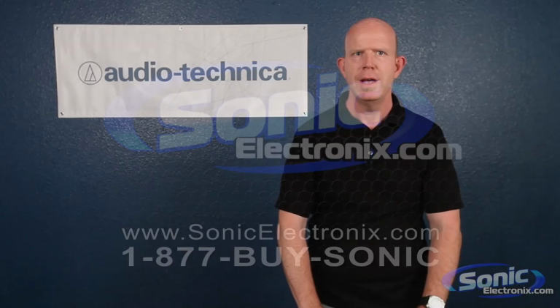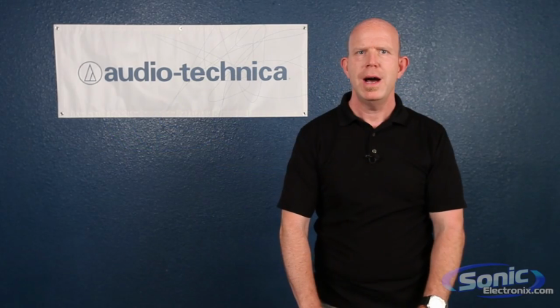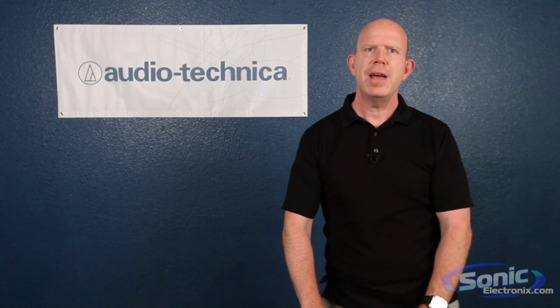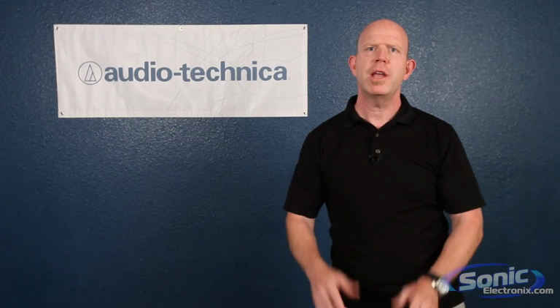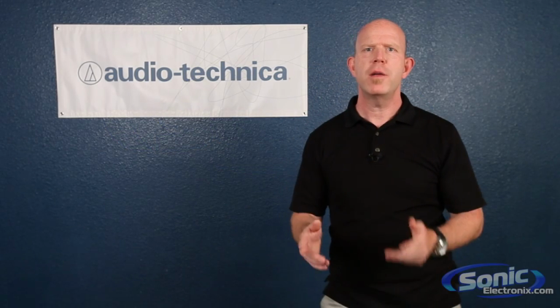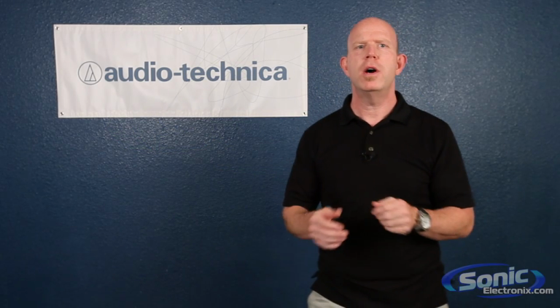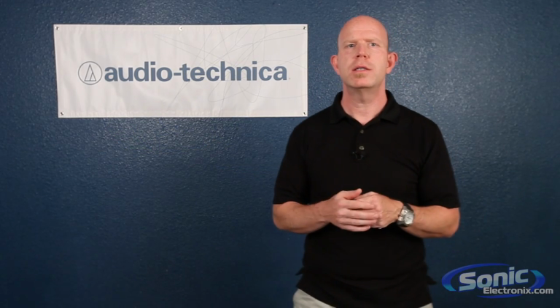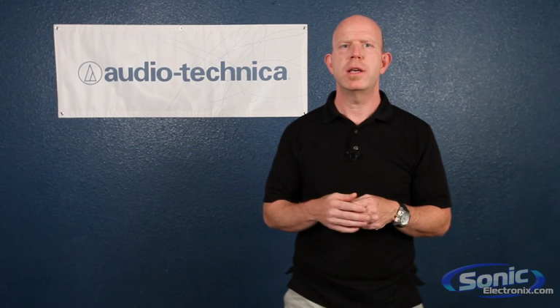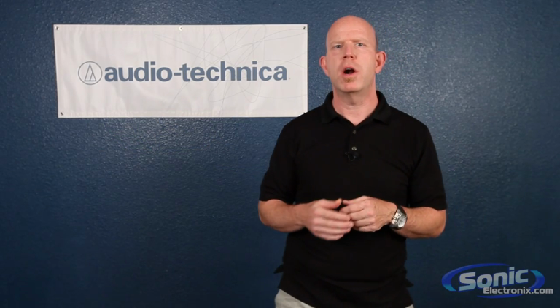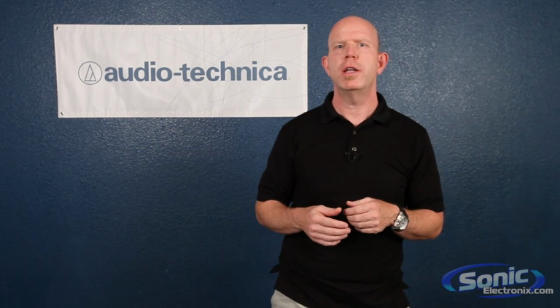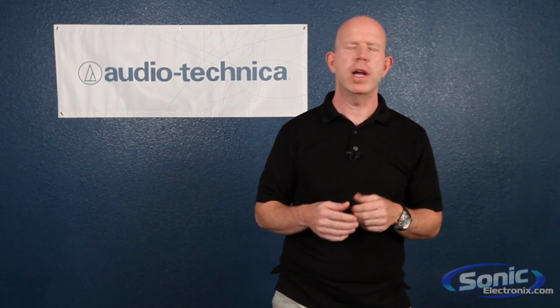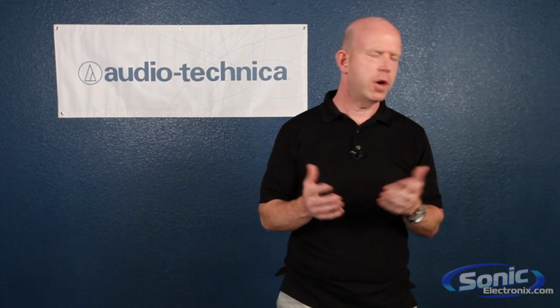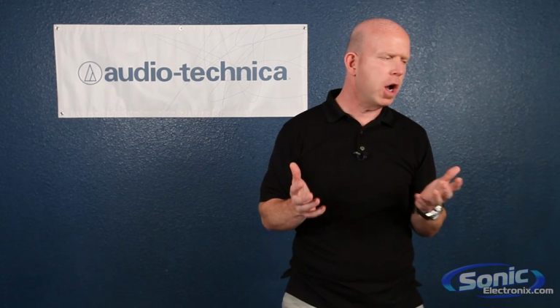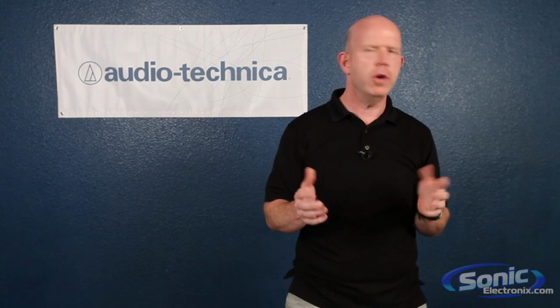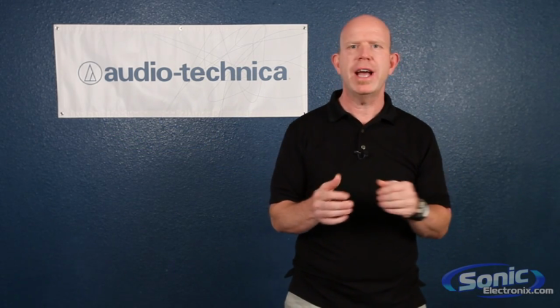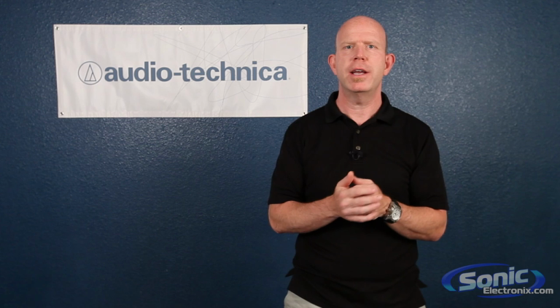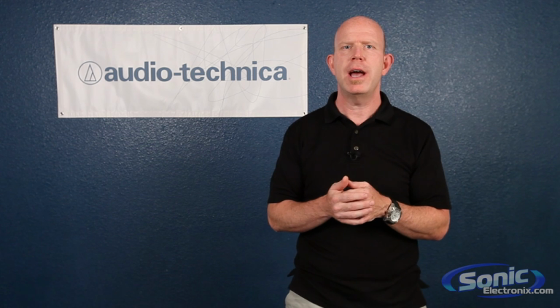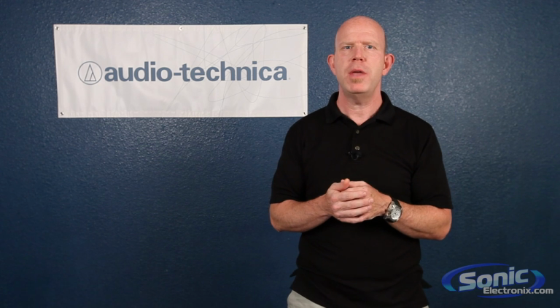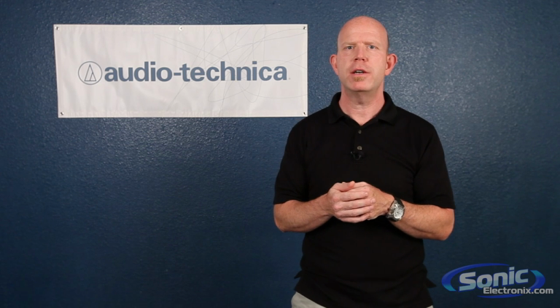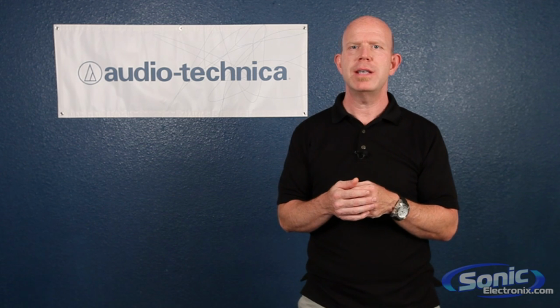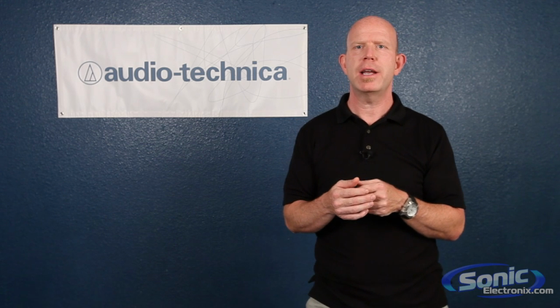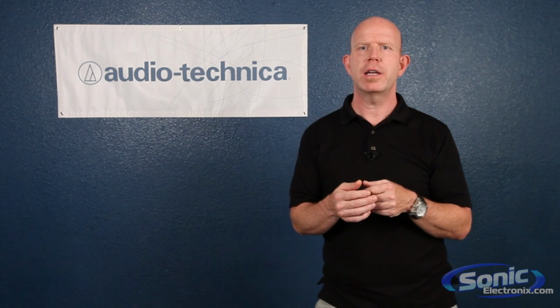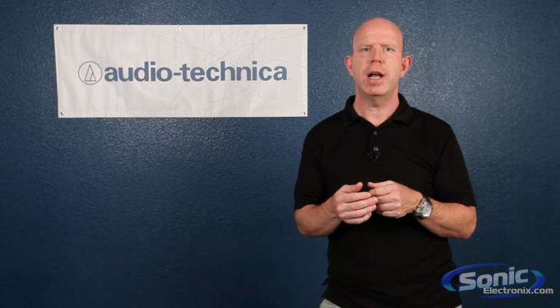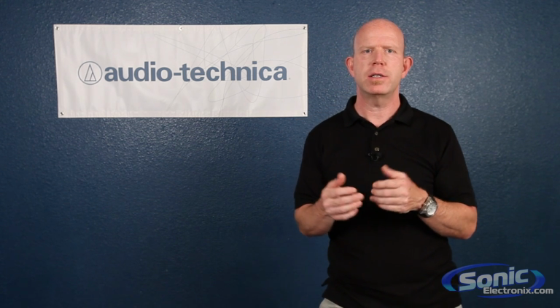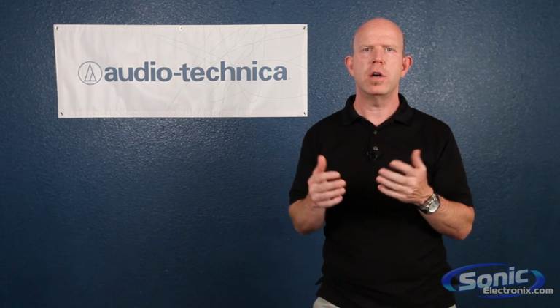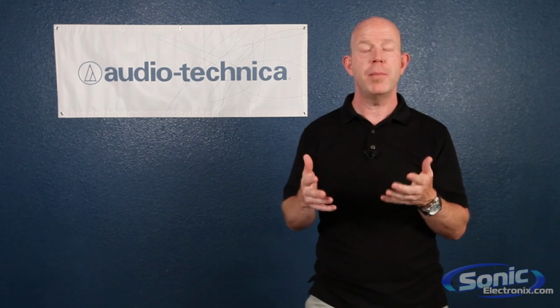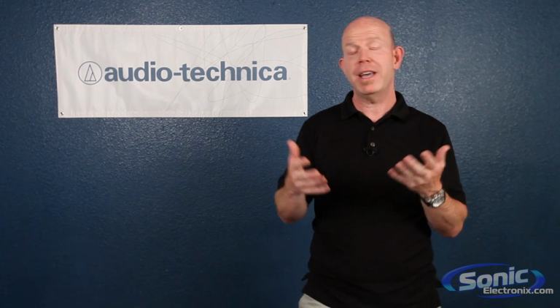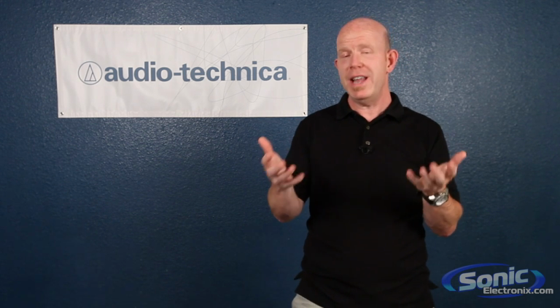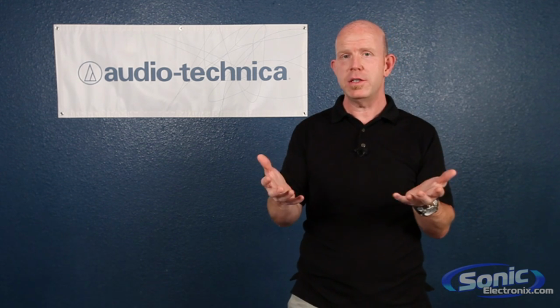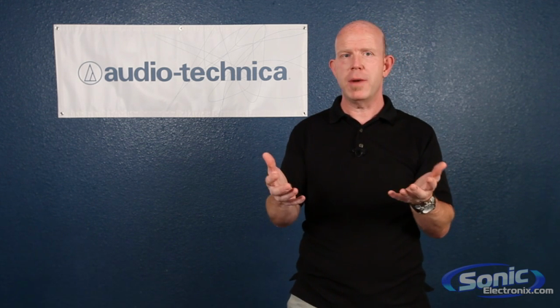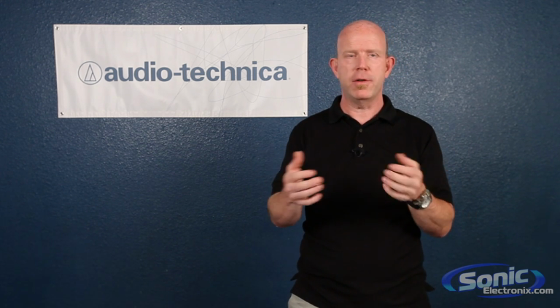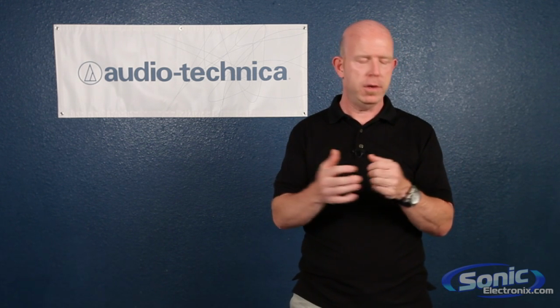Hi, I'm Gary Boss, the Marketing Director at Audio-Technica, and I'm here at Sonic Electronics to talk about condenser microphones.